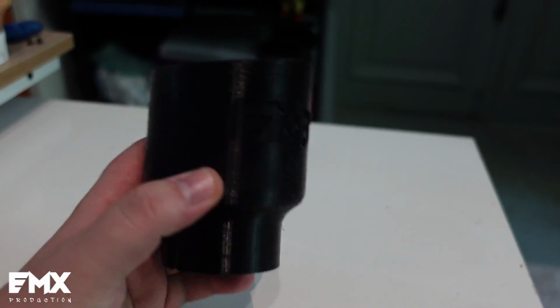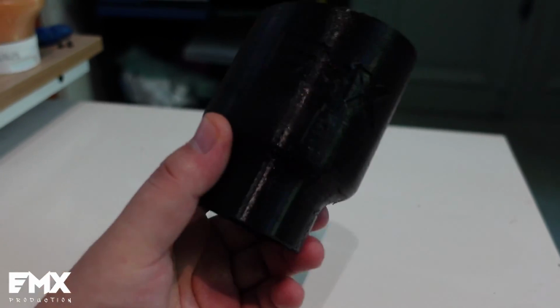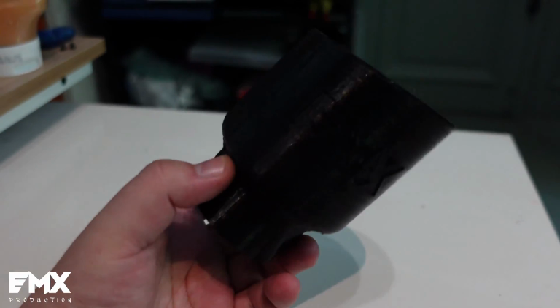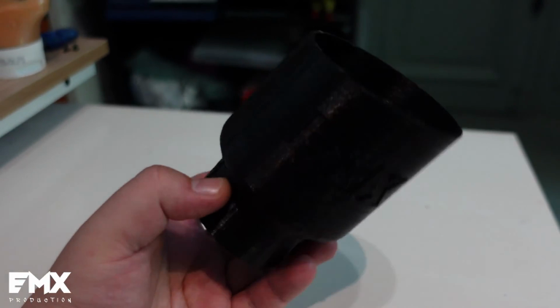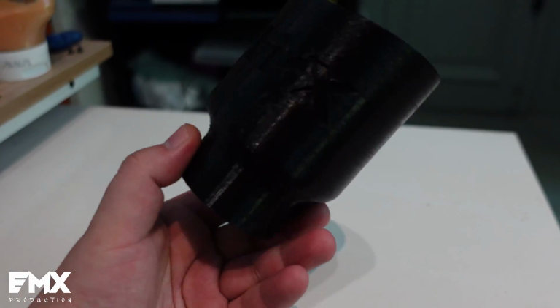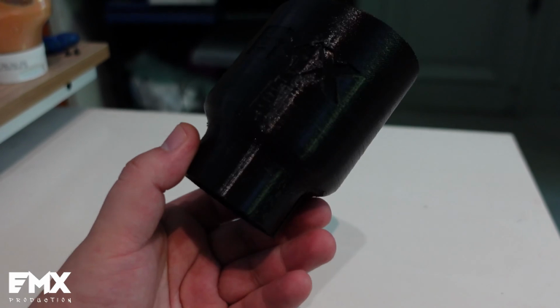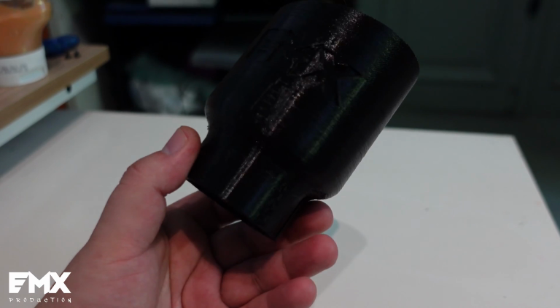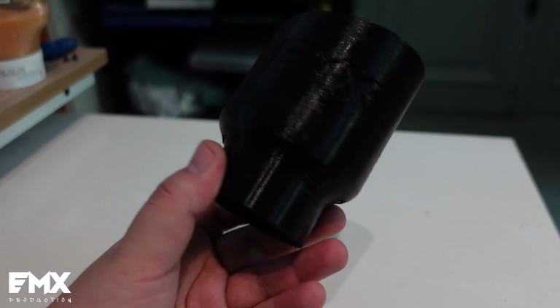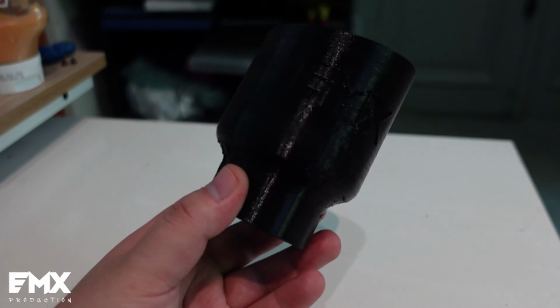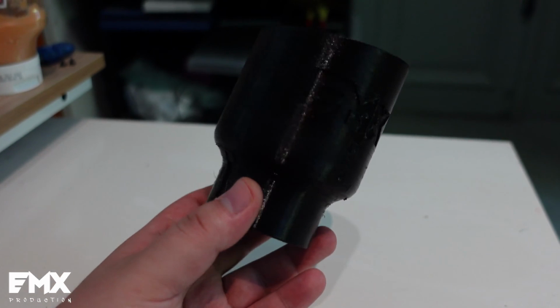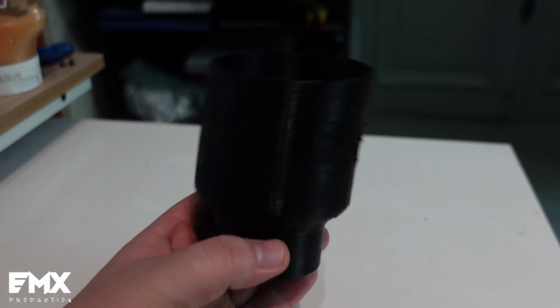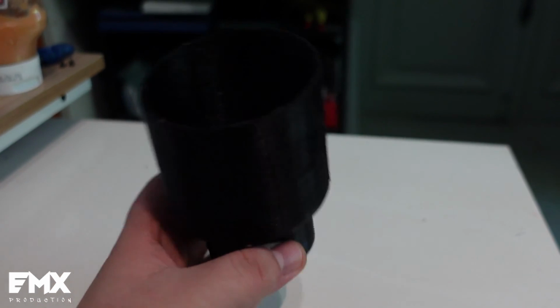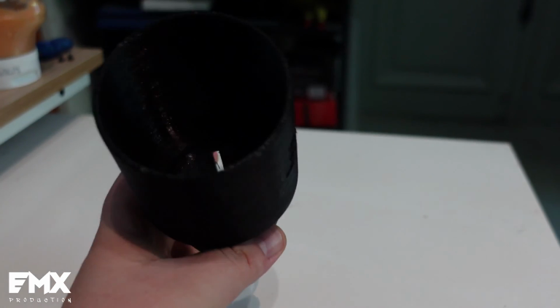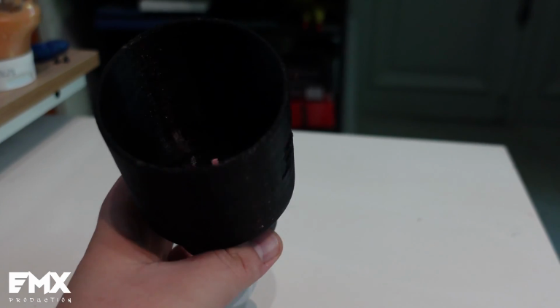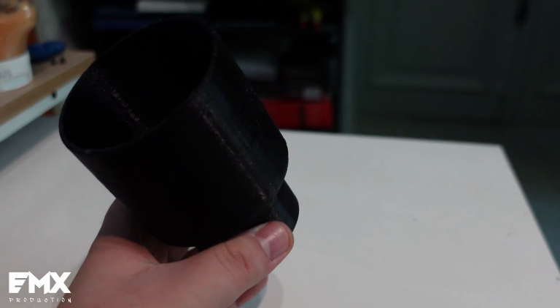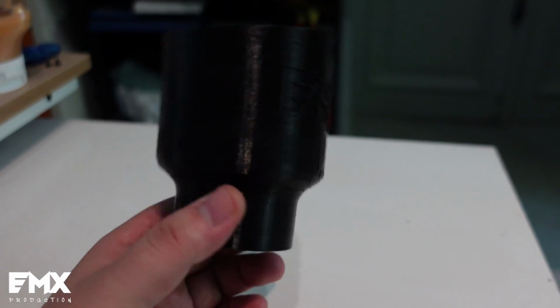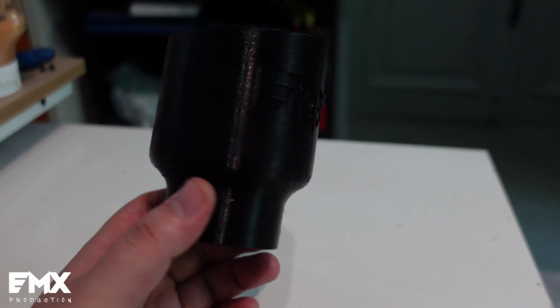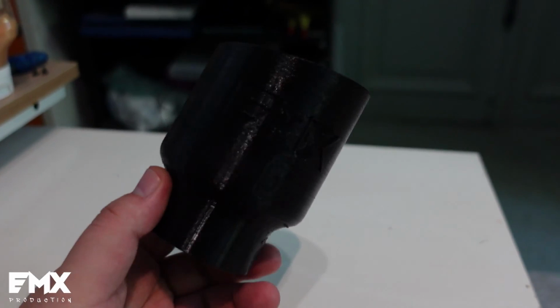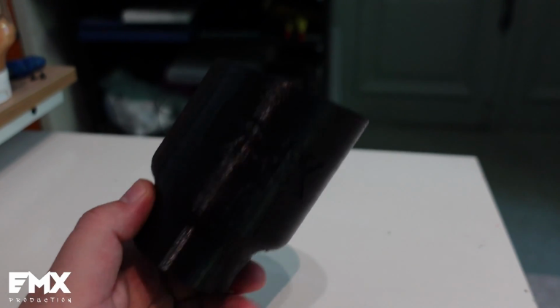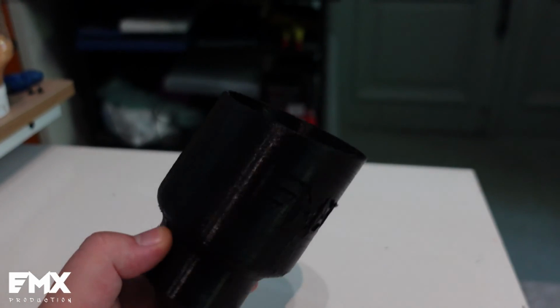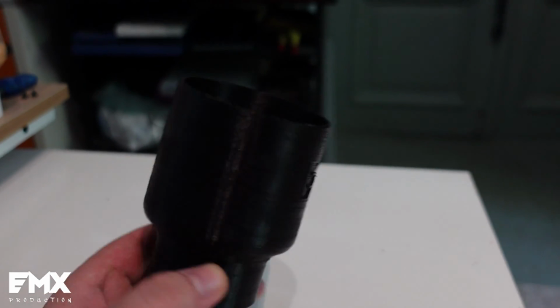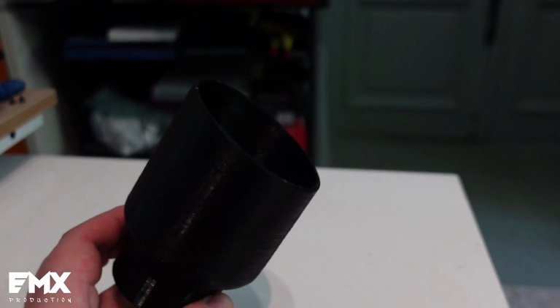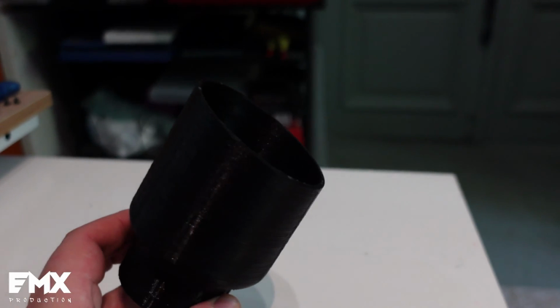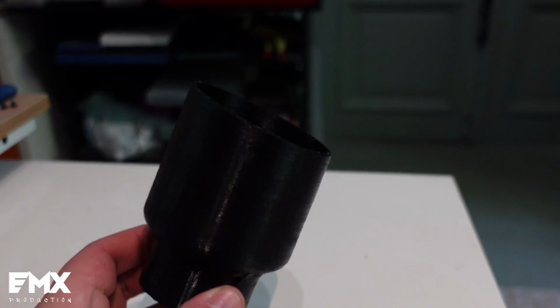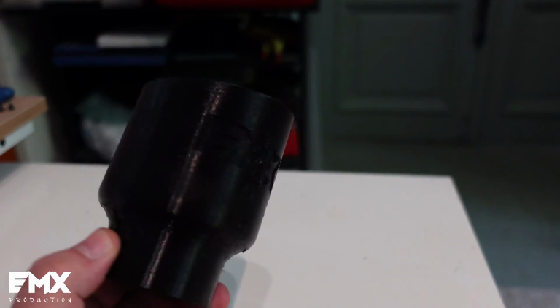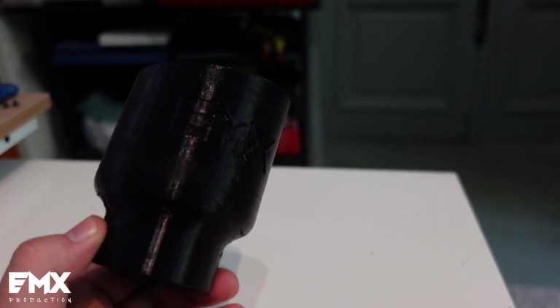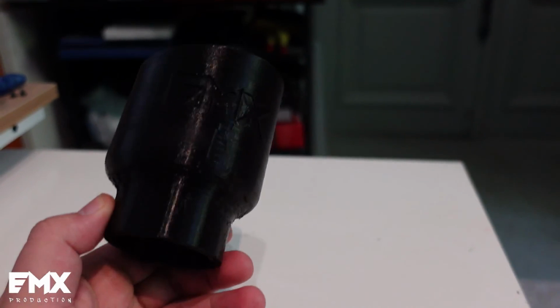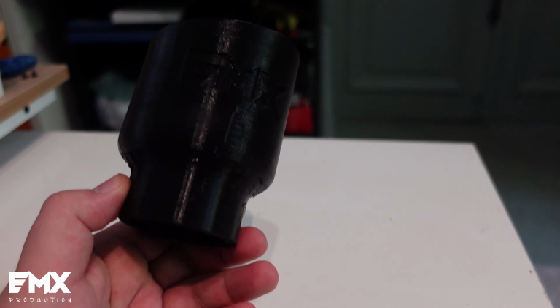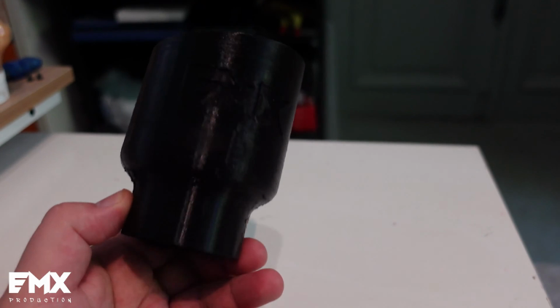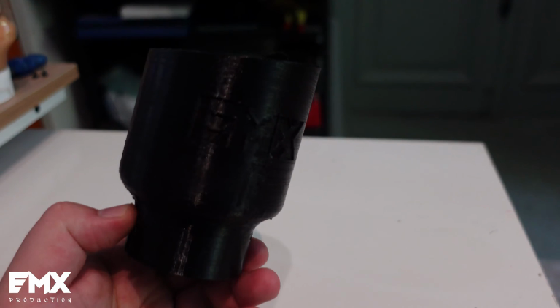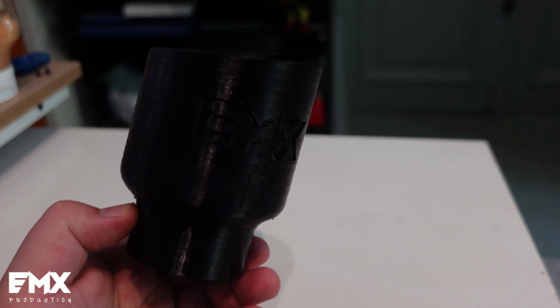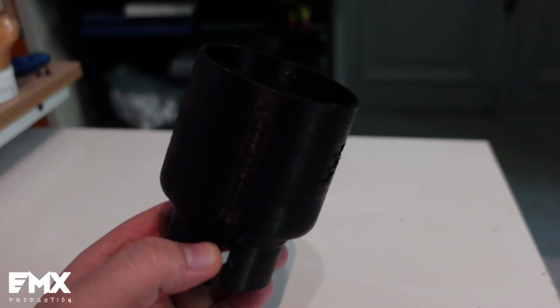I designed an exhaust tip for a car. This is printed in PLA, 2mm walls, 2mm top and bottom layers.